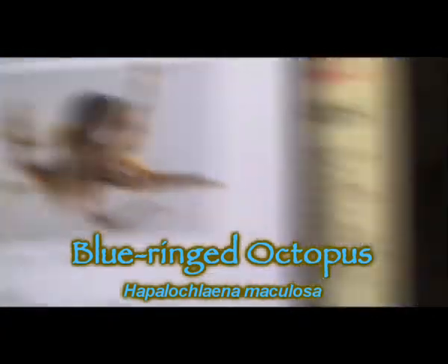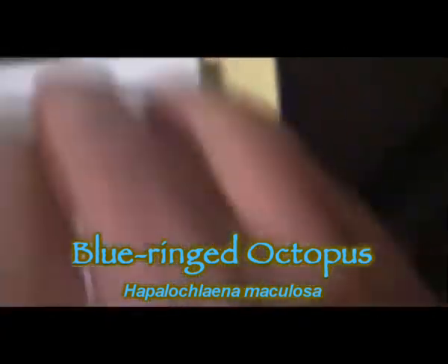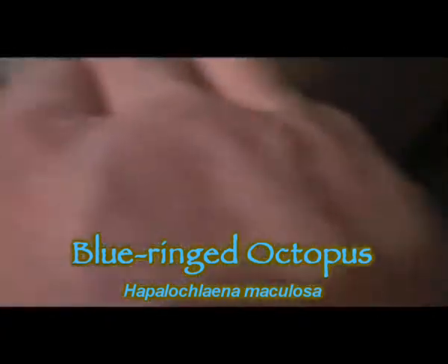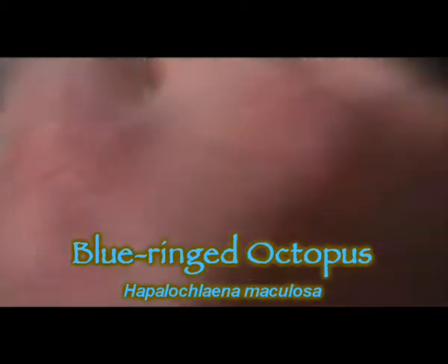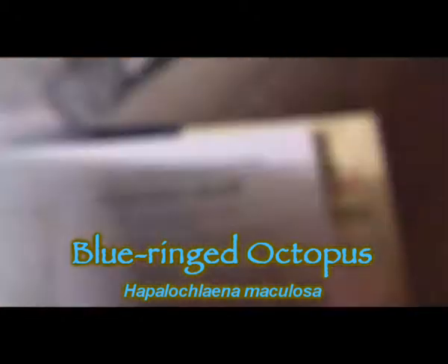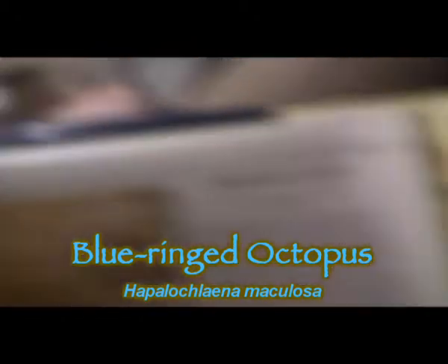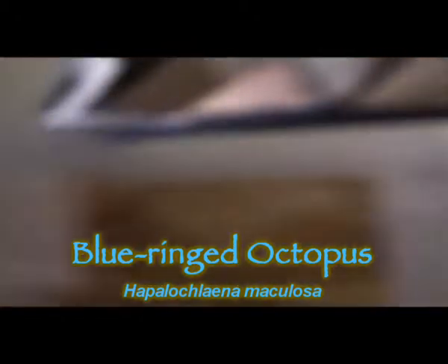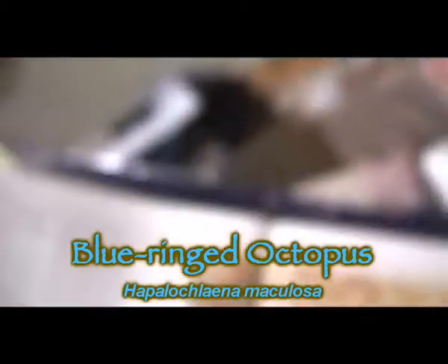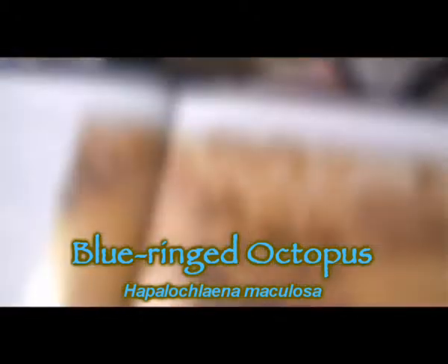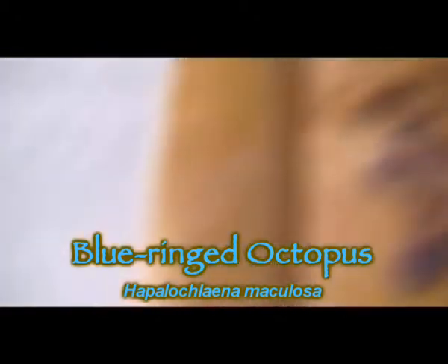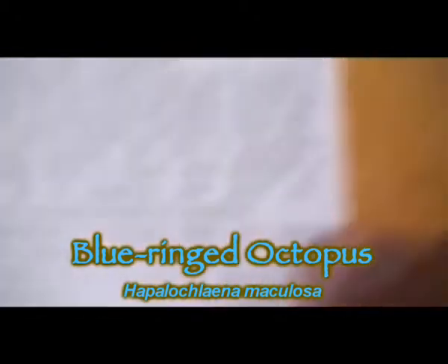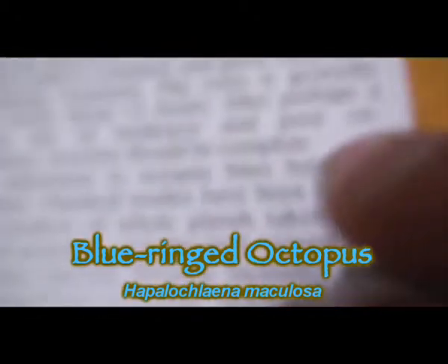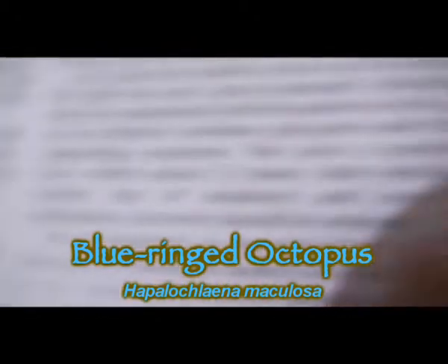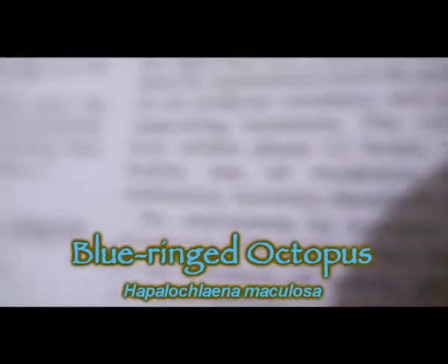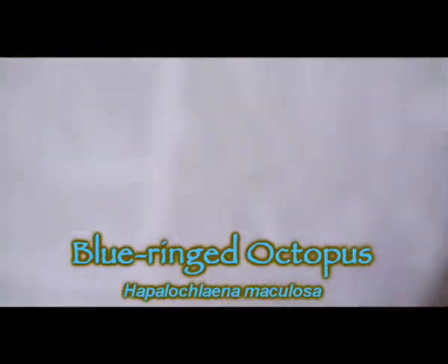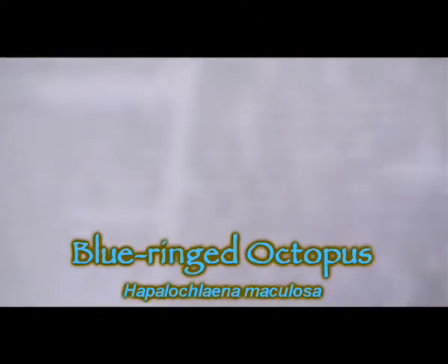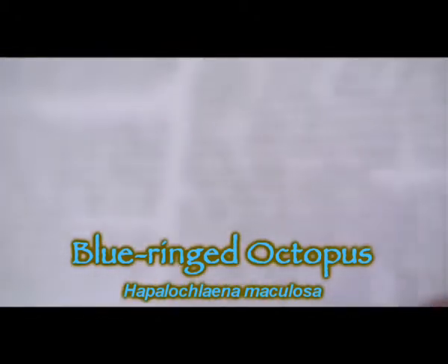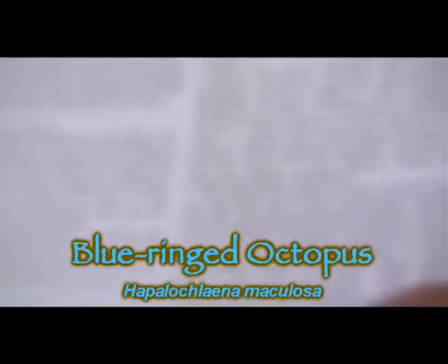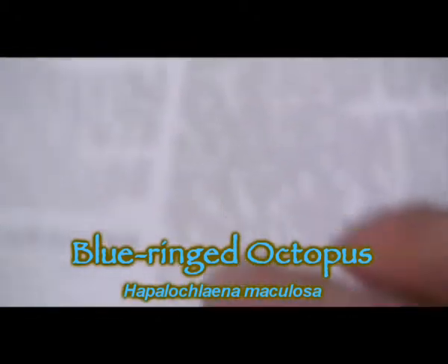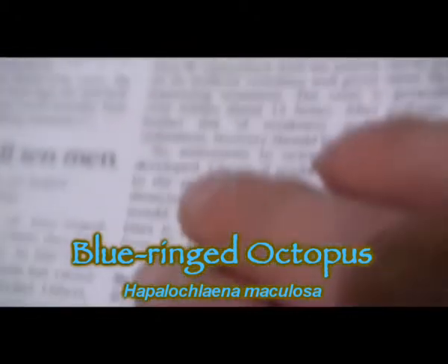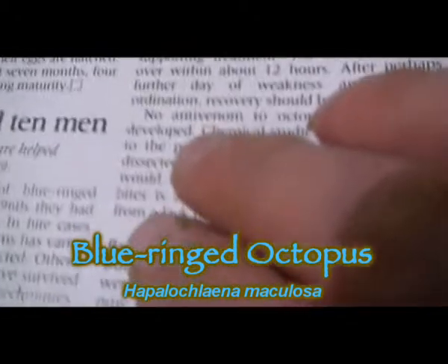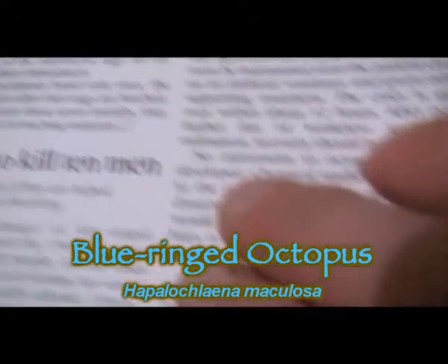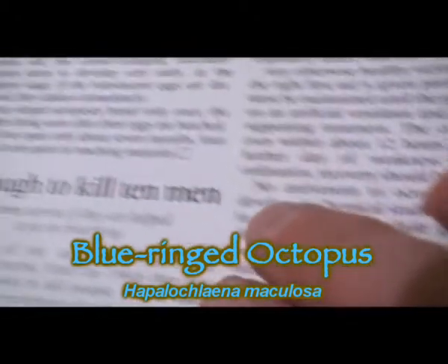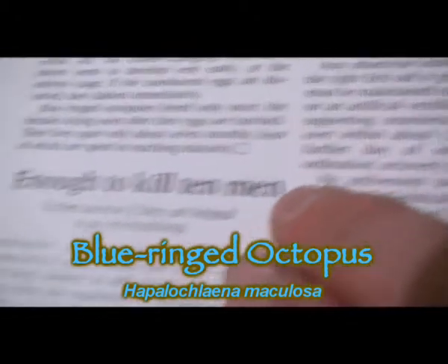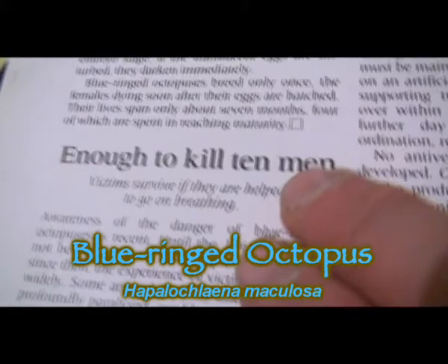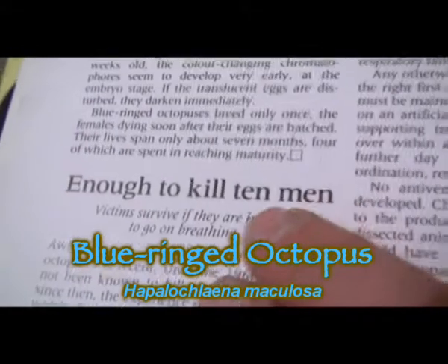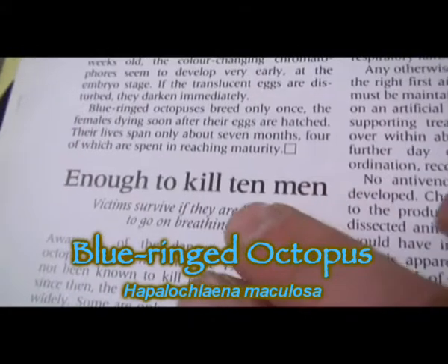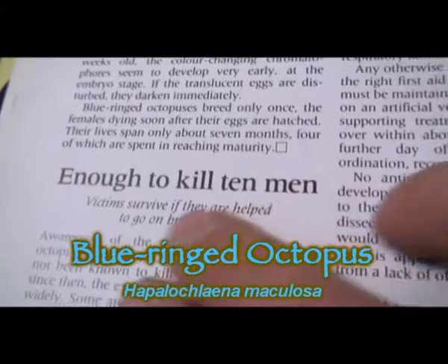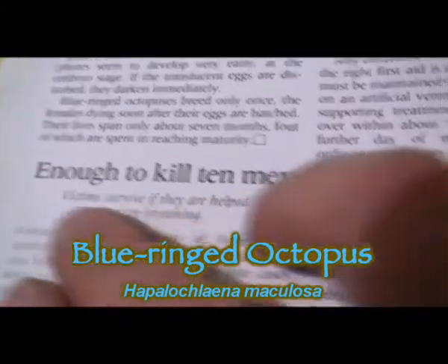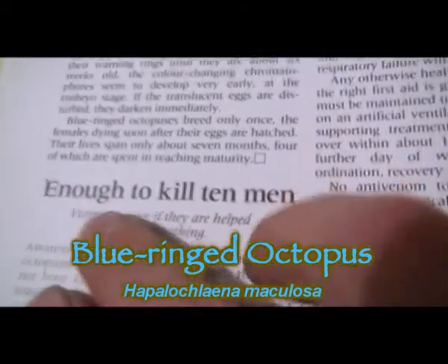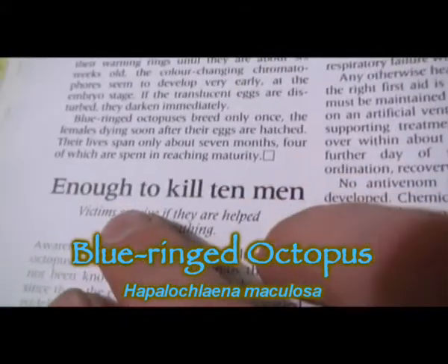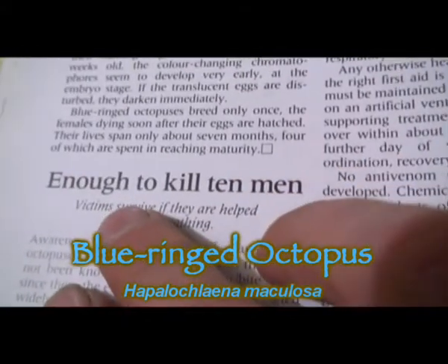I probably won't even find one today, but along the way I'm going to find some interesting animals — some of my favorite animals here anyway.